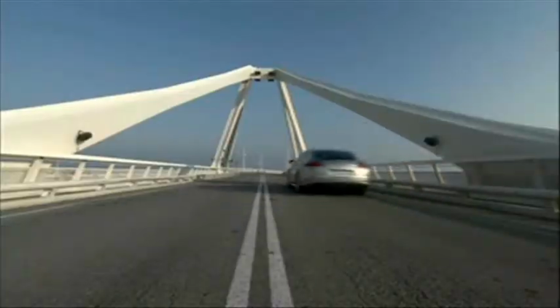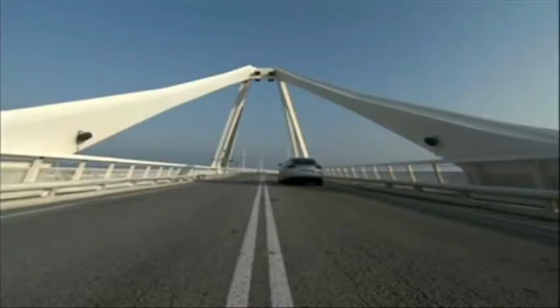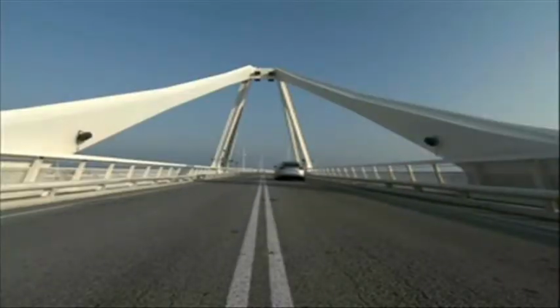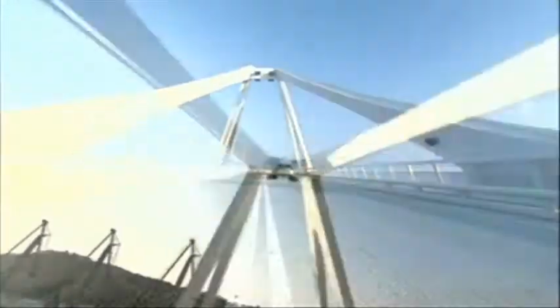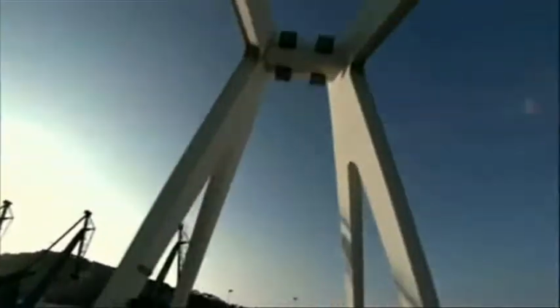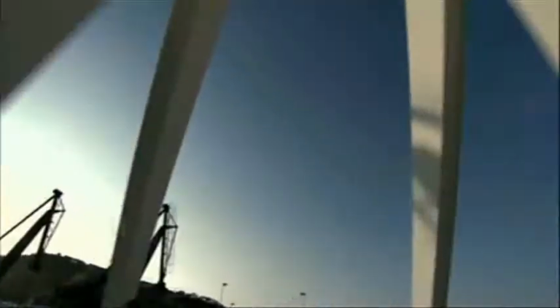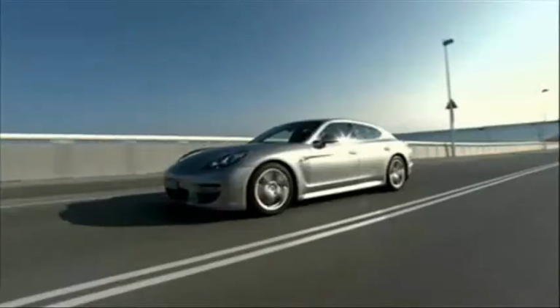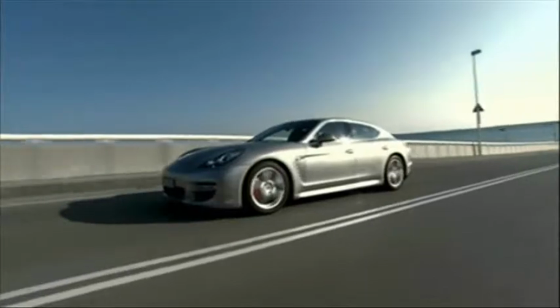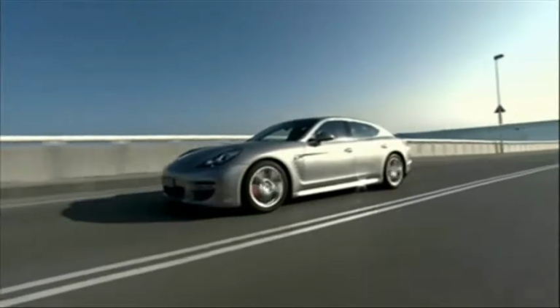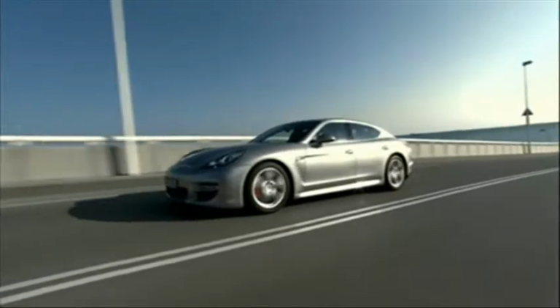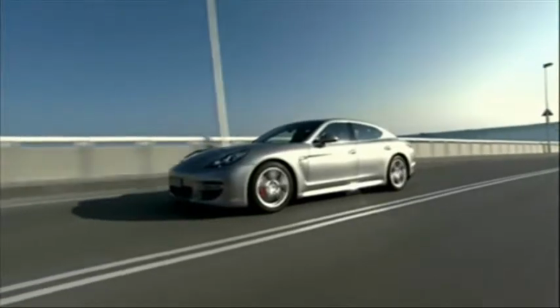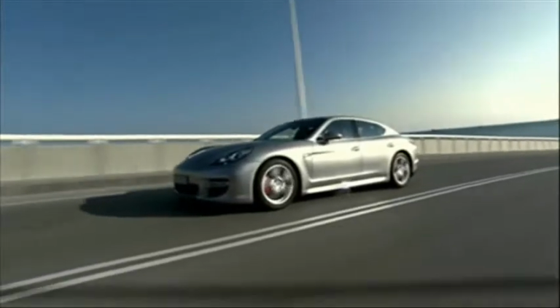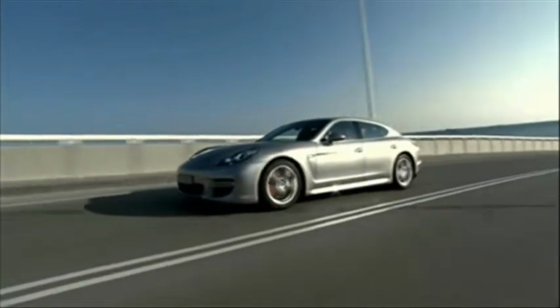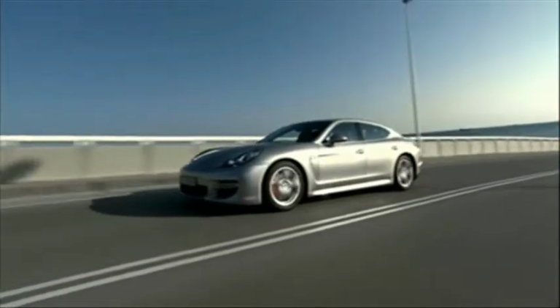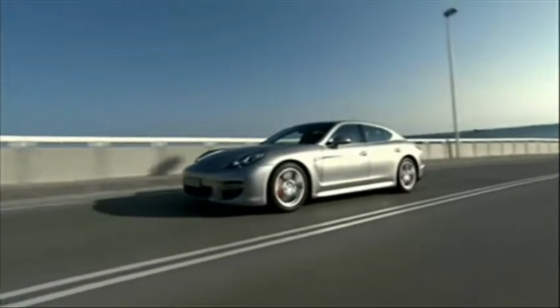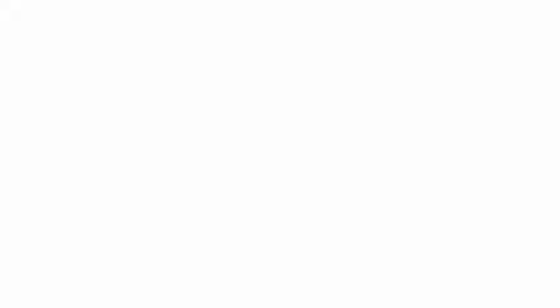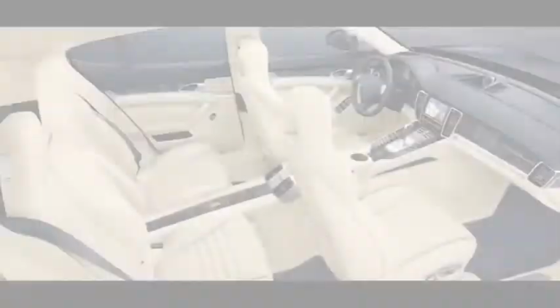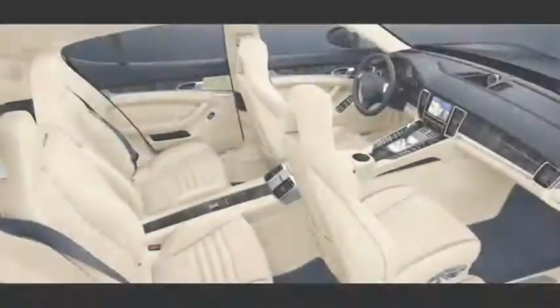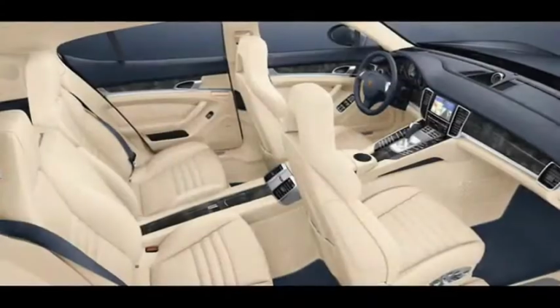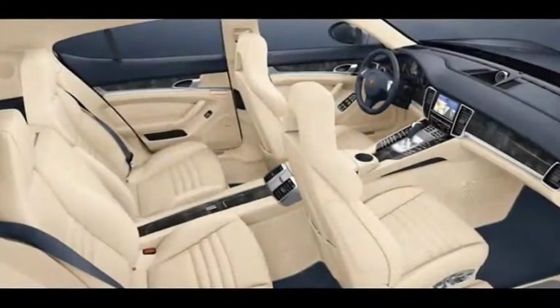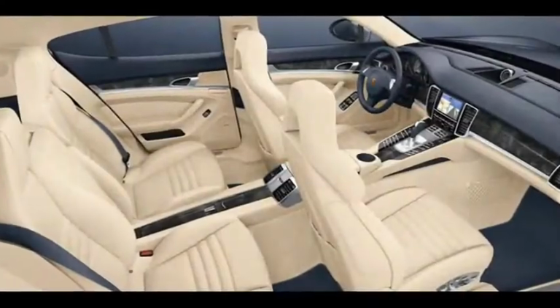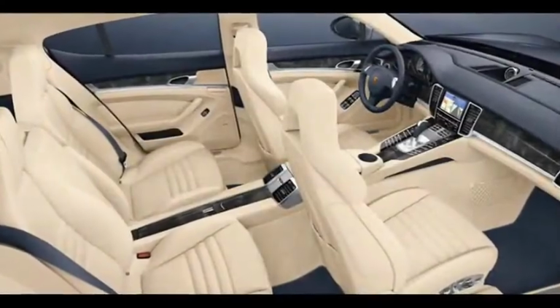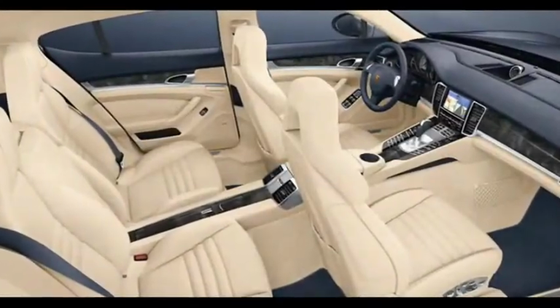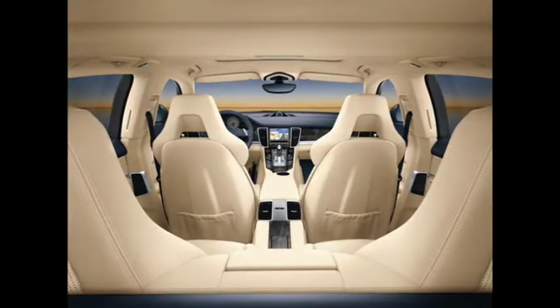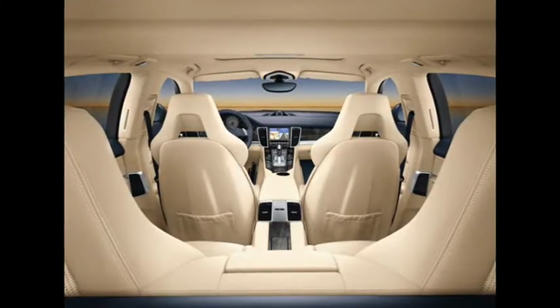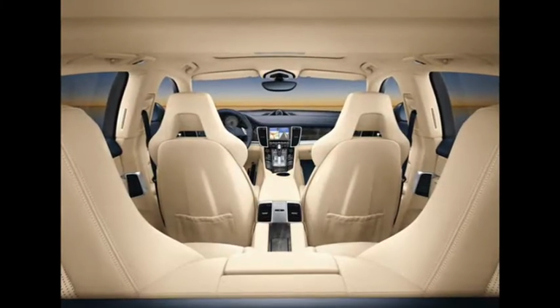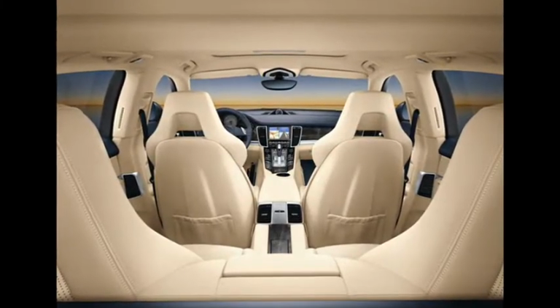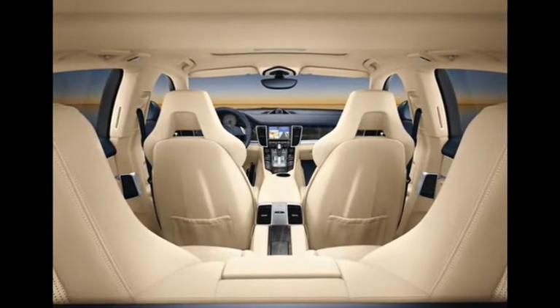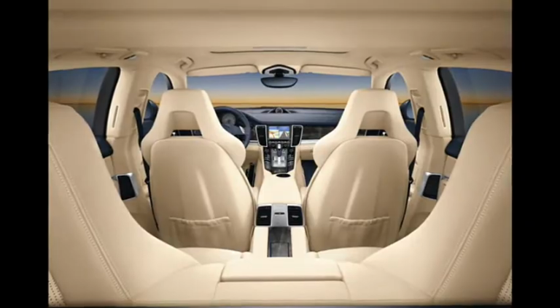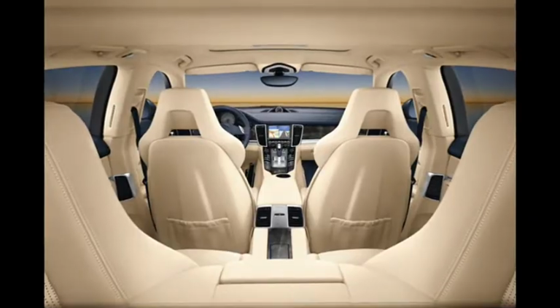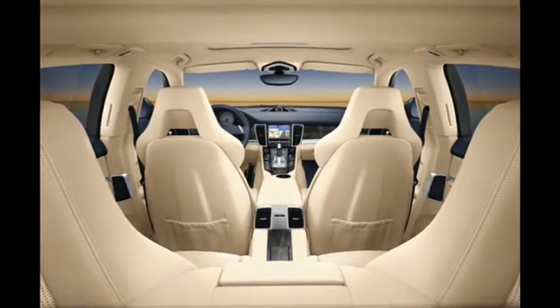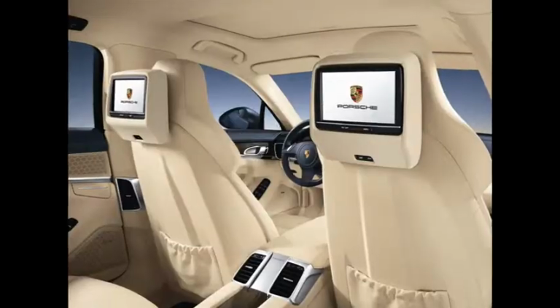It's more of a five-door hatch, and Panamera is a true four-seater, not a two-plus-two, offering sumptuous luxury in its large cabin.